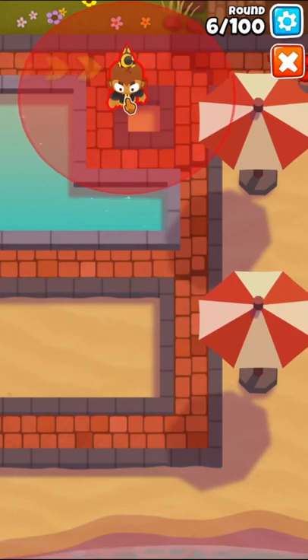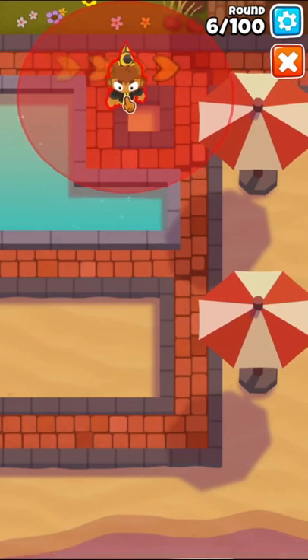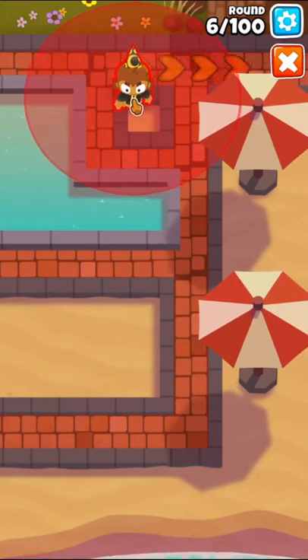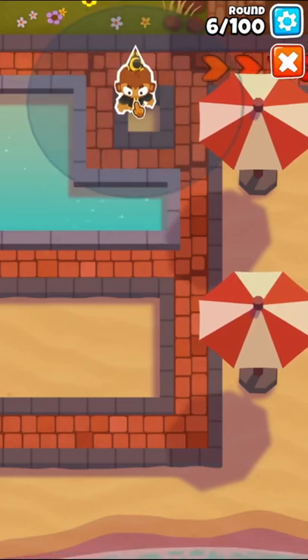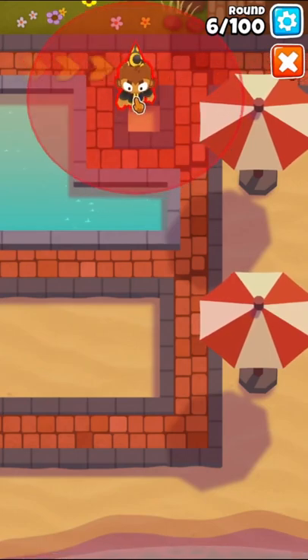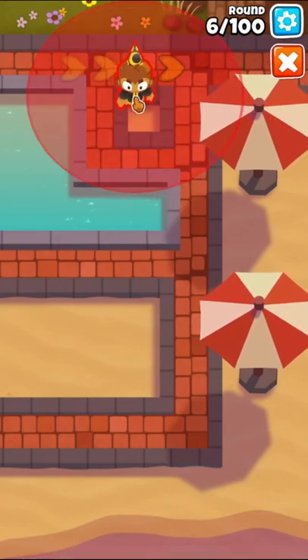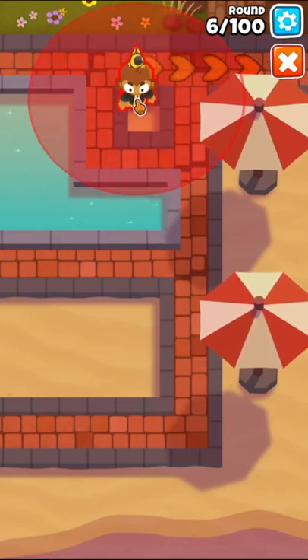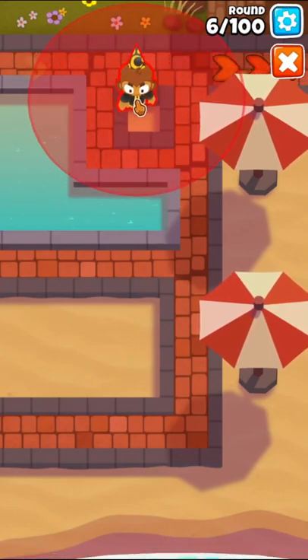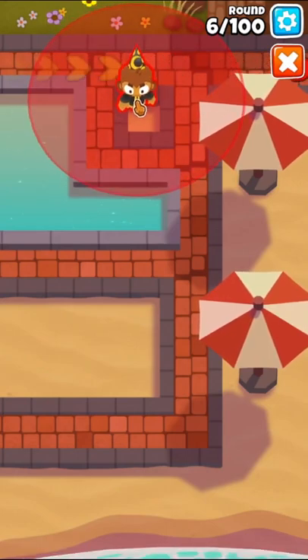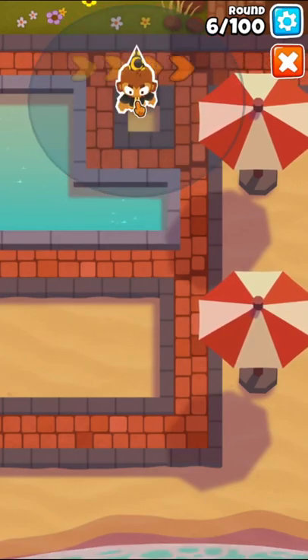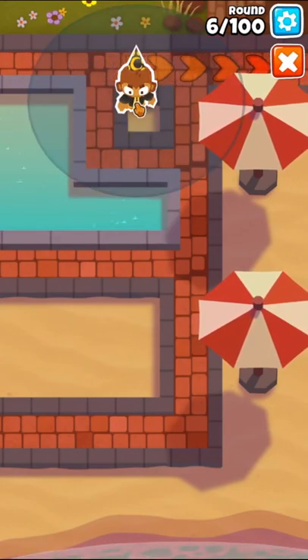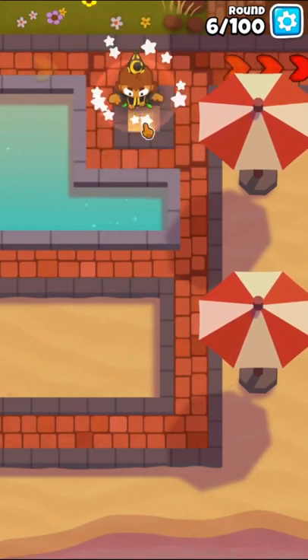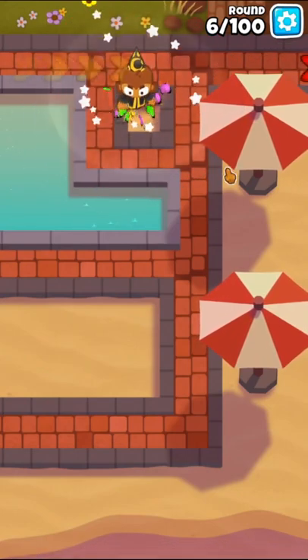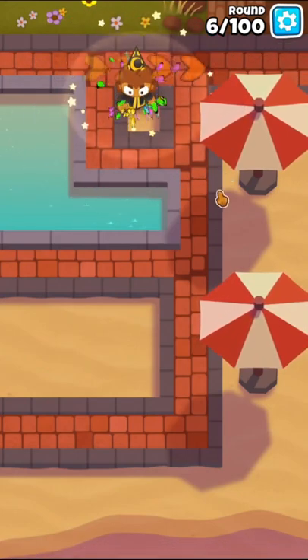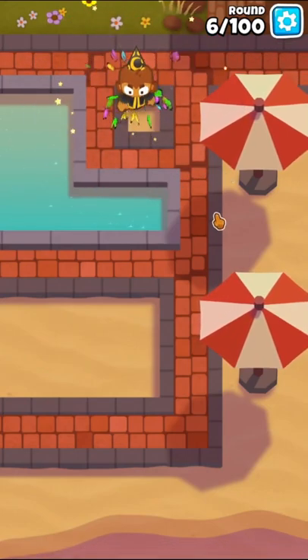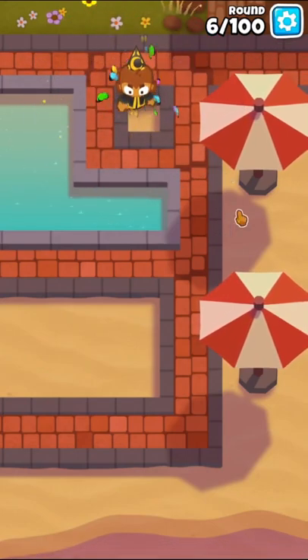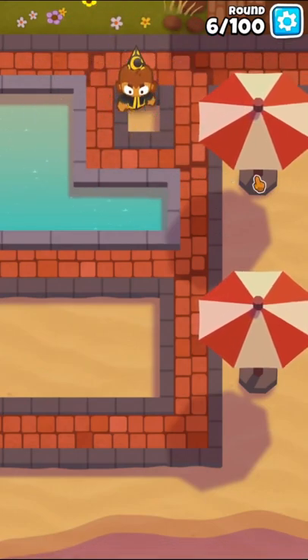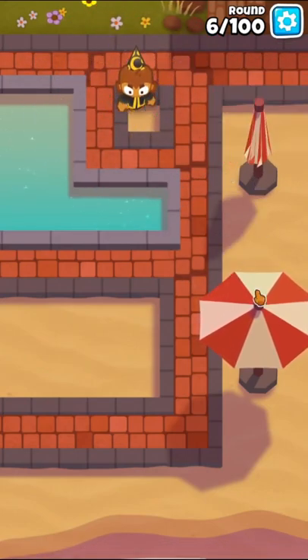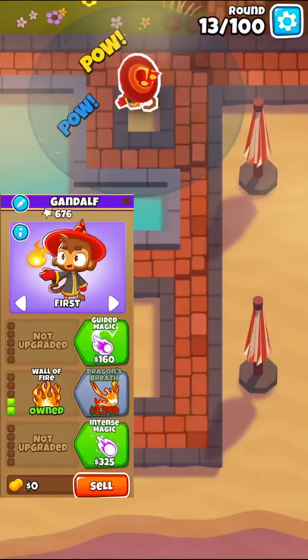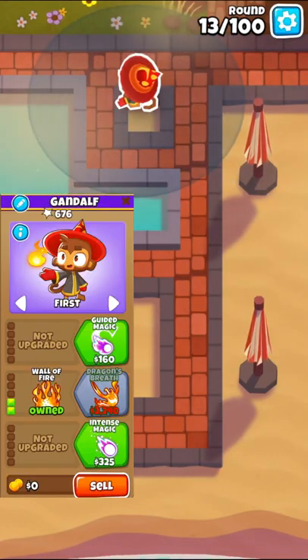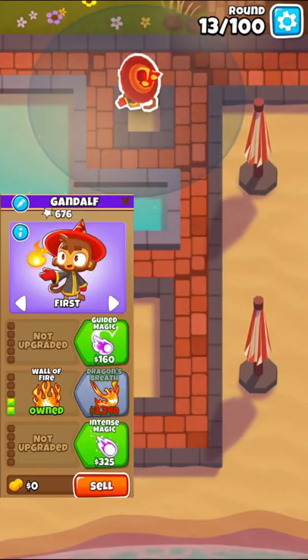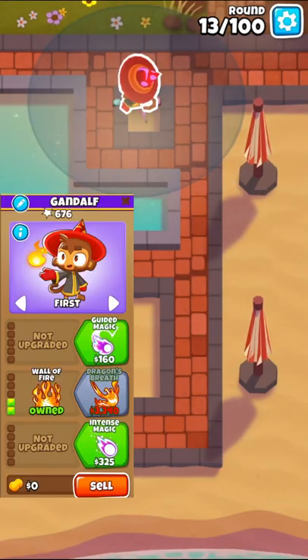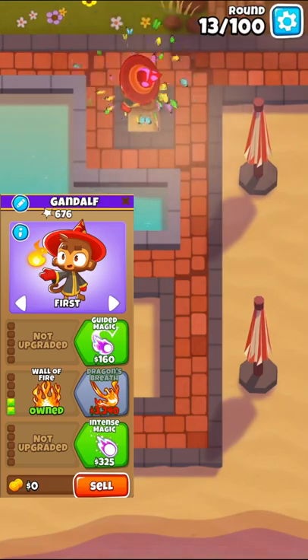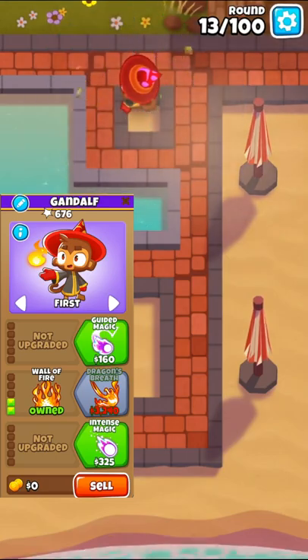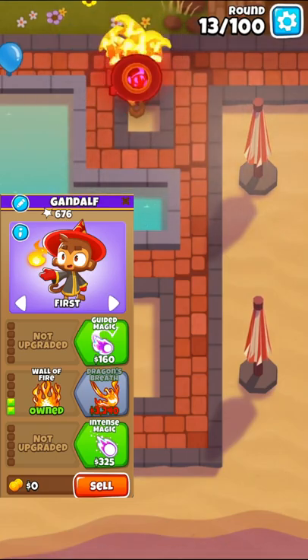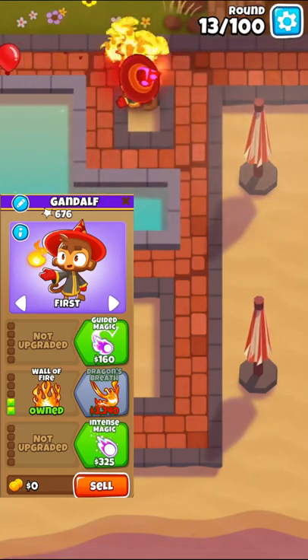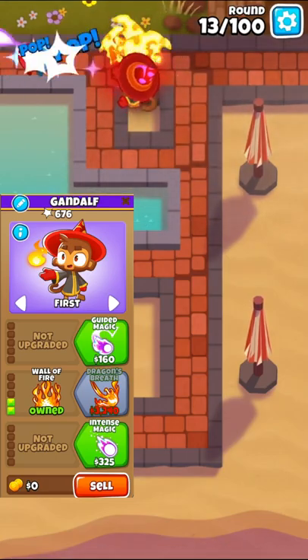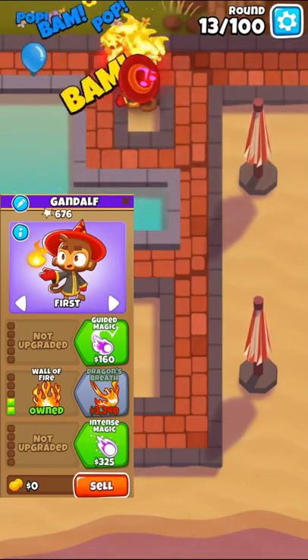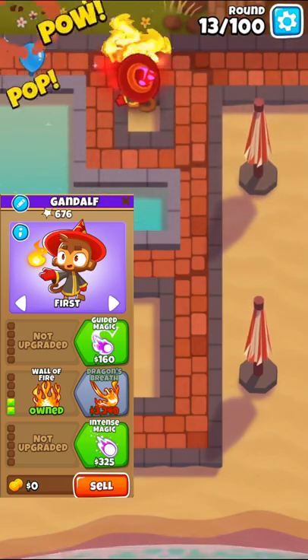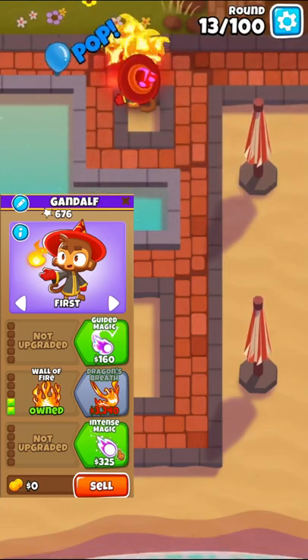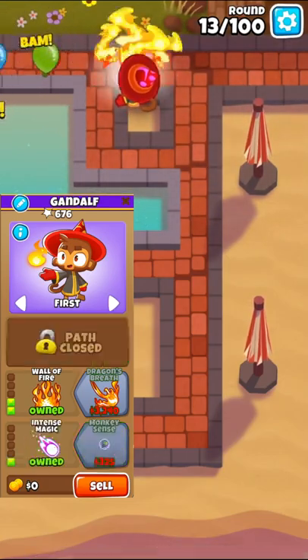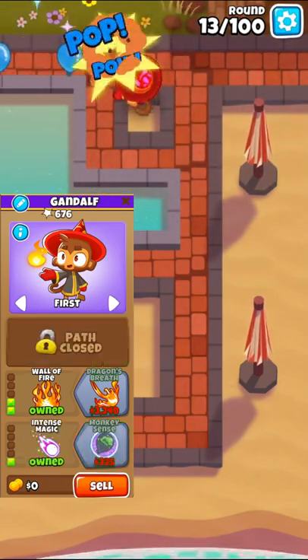Here is an updated, easiest two tower CHIMPS guide. We're going to start with a wizard, upgrade it to a 020 wall of fire, and then make it a 021.